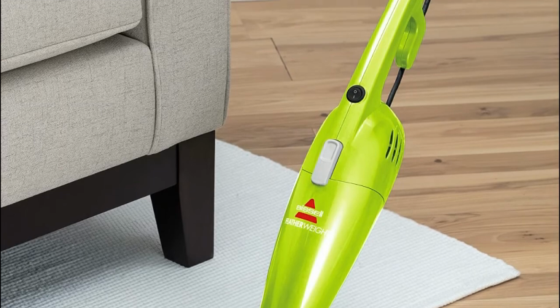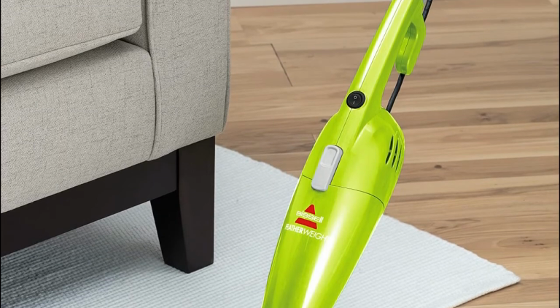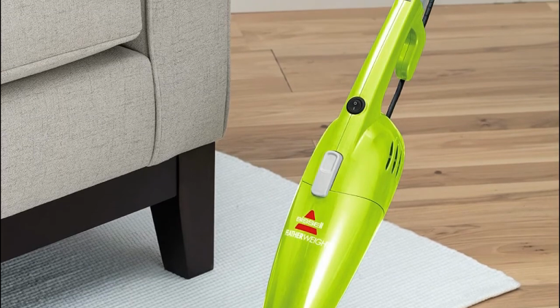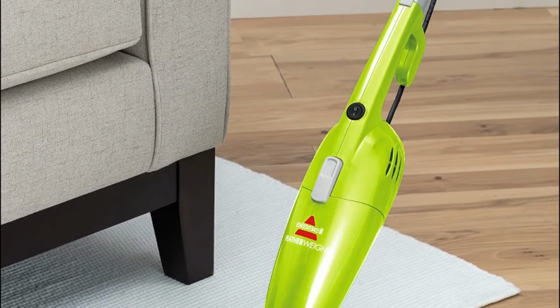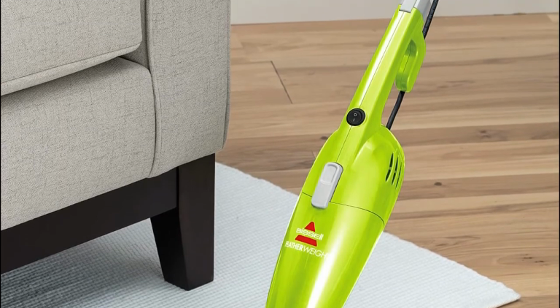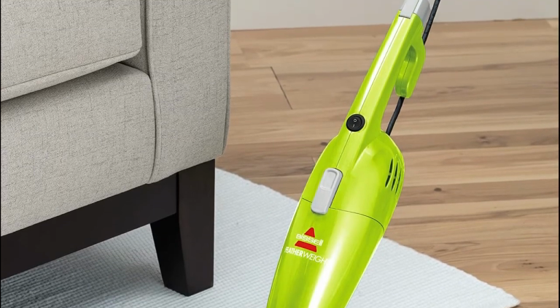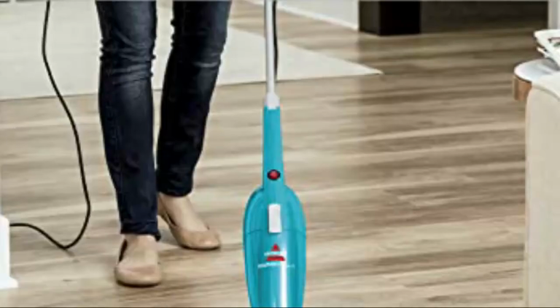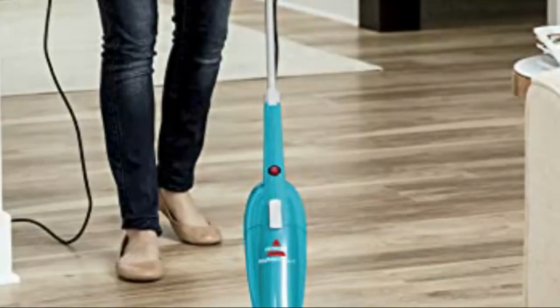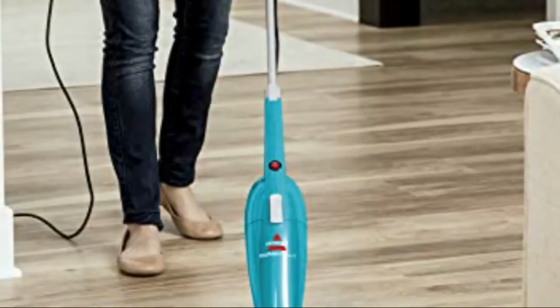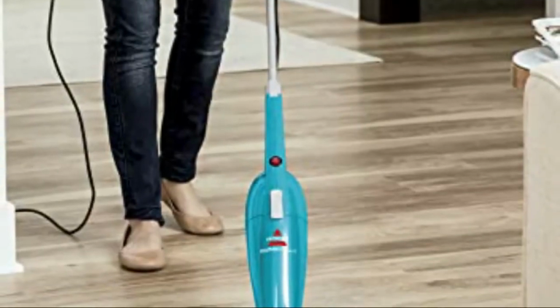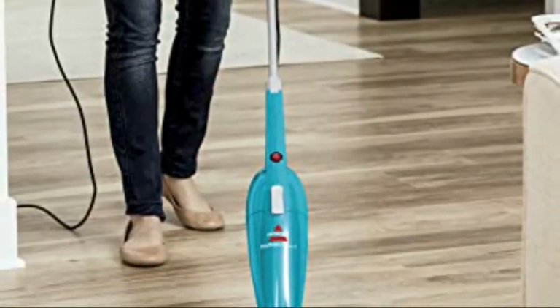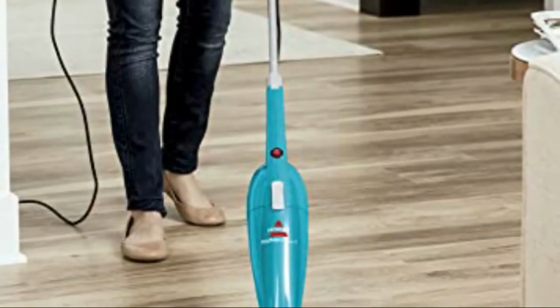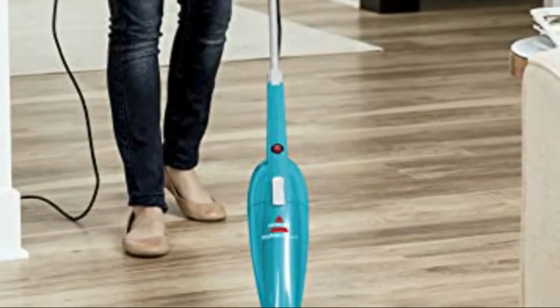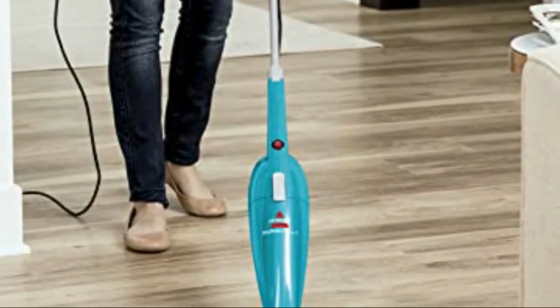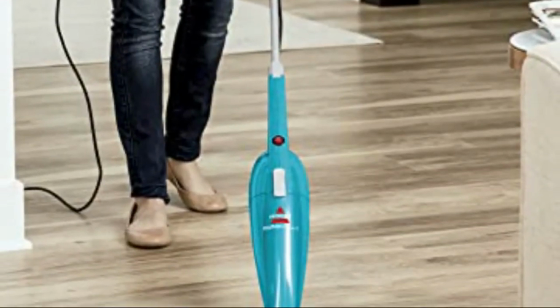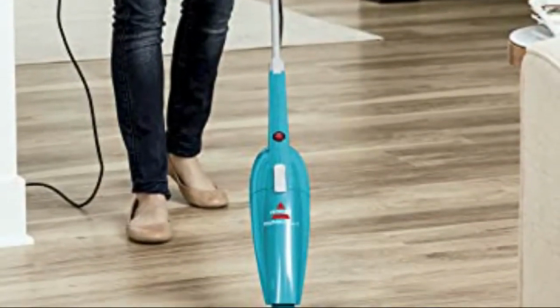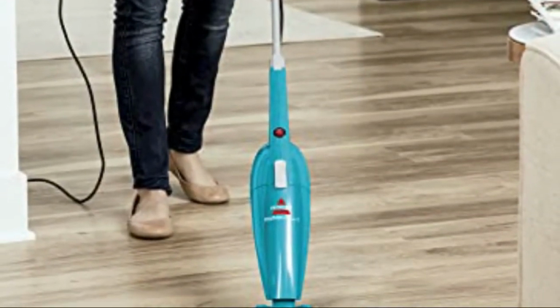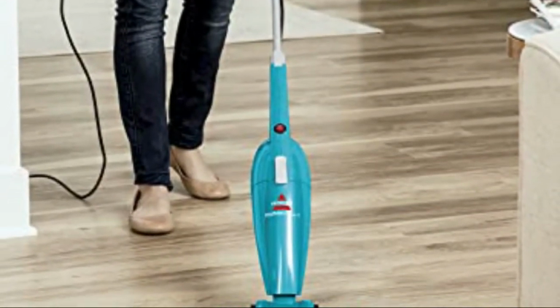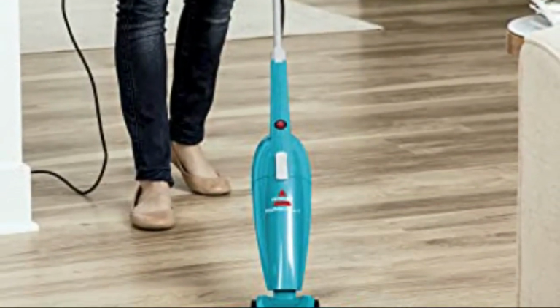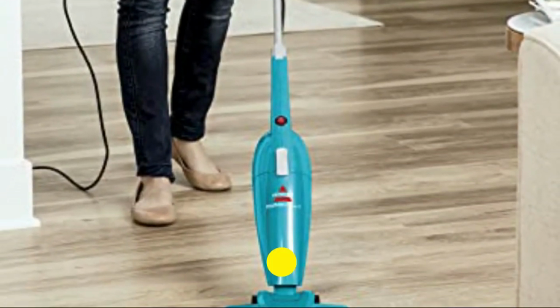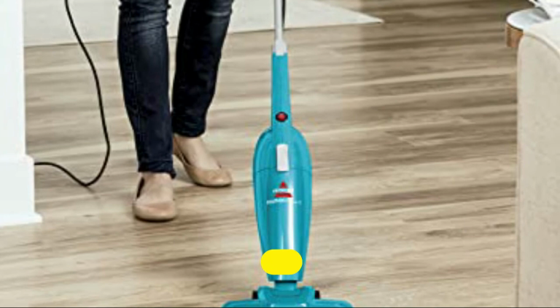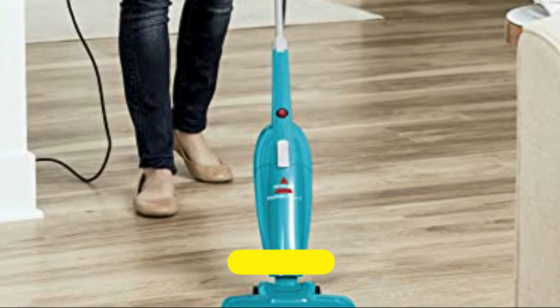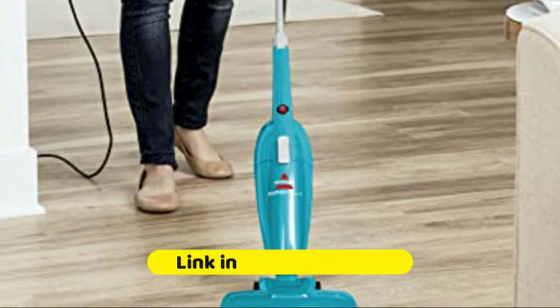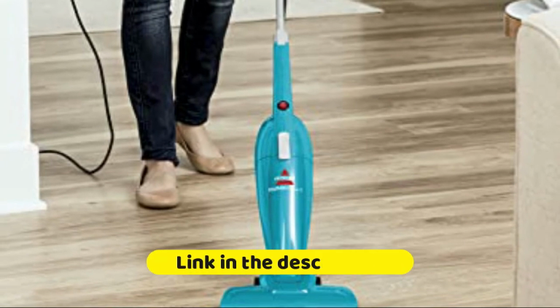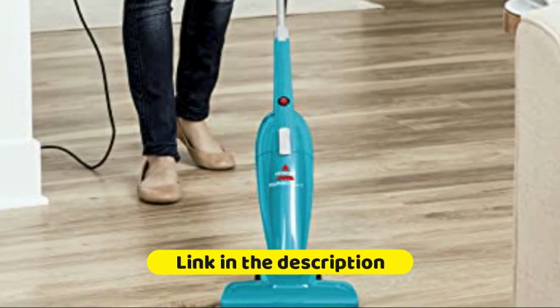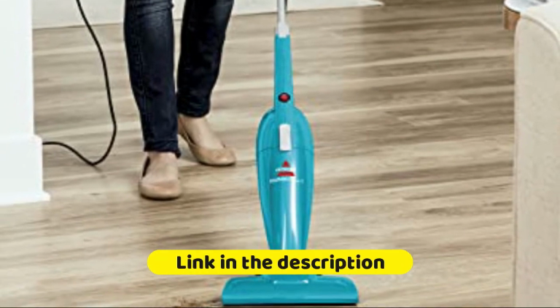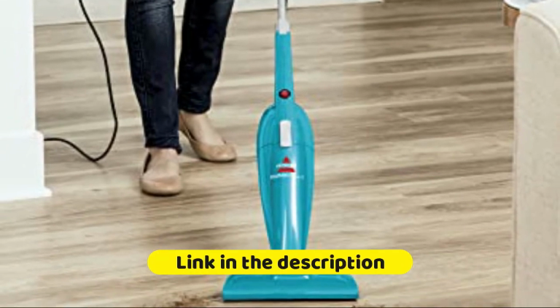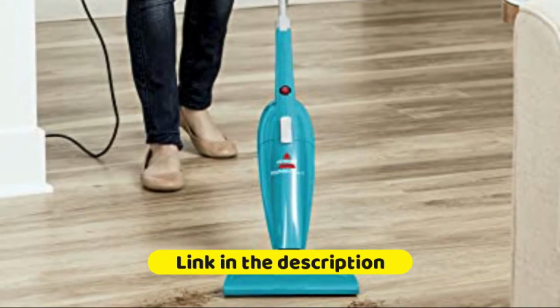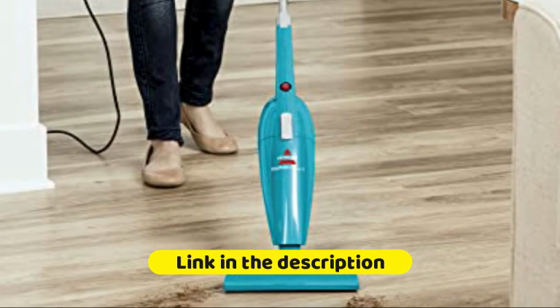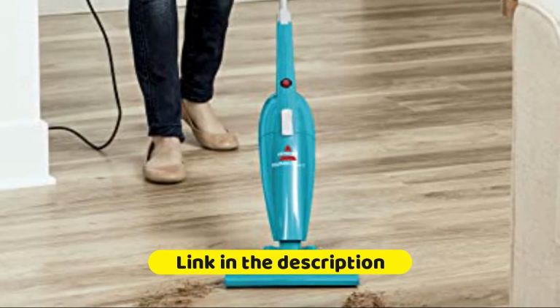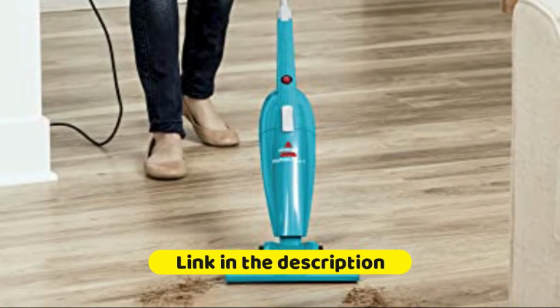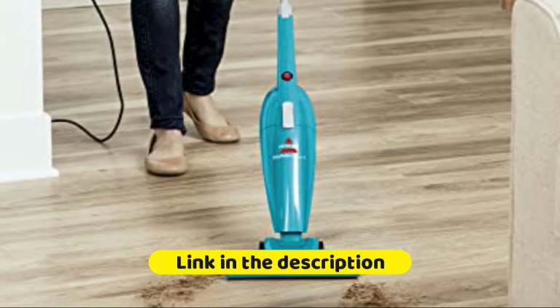Easily converts between floor, stair, and hand vacuuming. Because the Featherweight is ultra lightweight and compact, it is easy to use and easy to store.